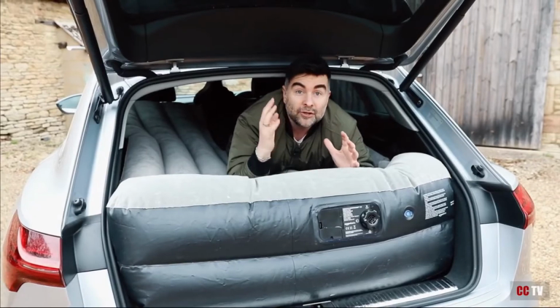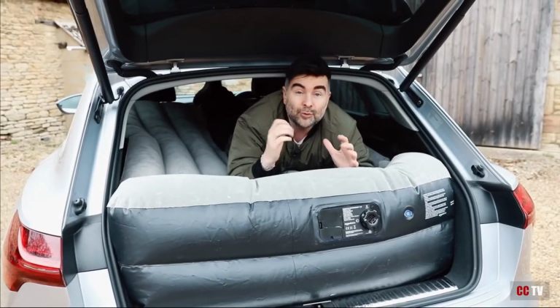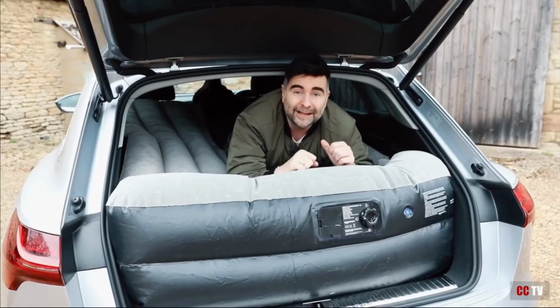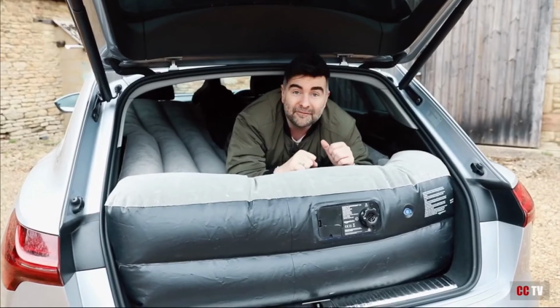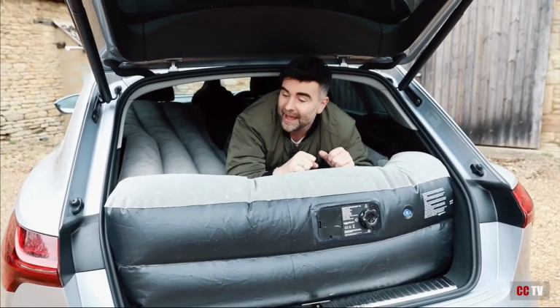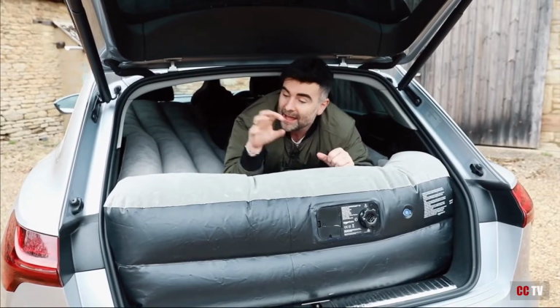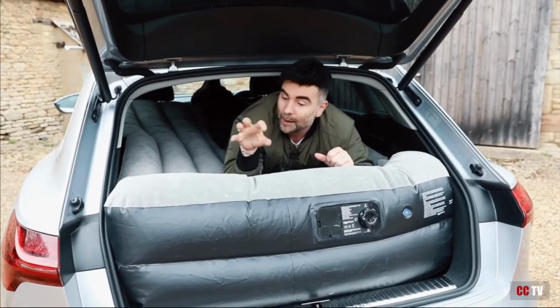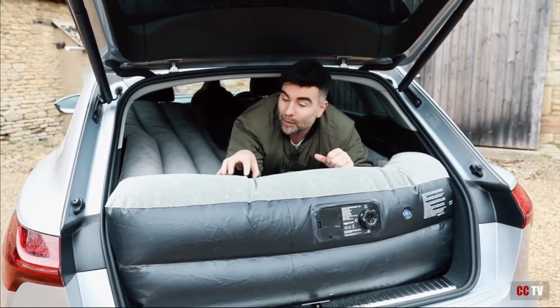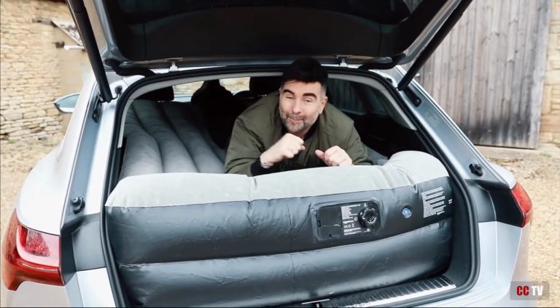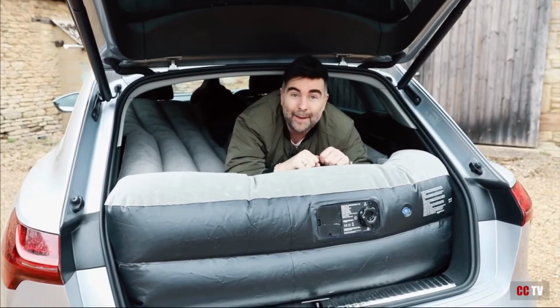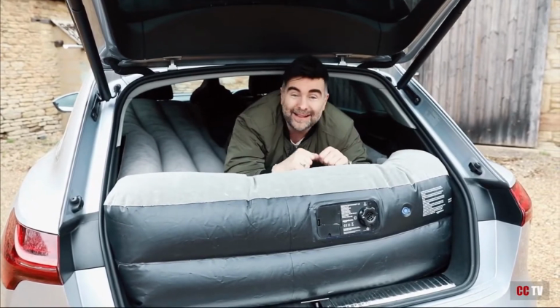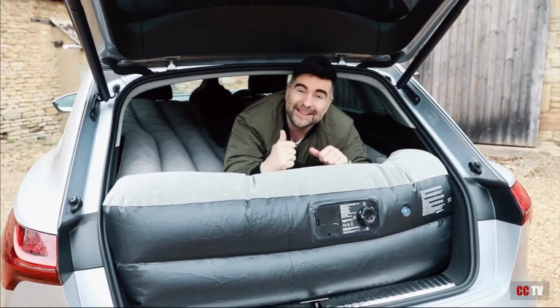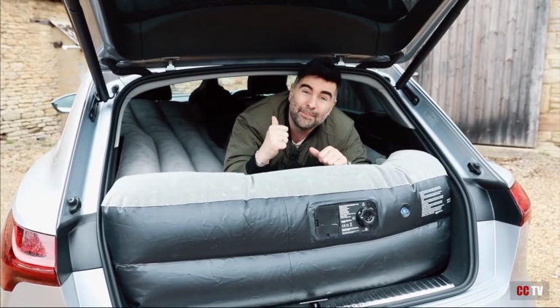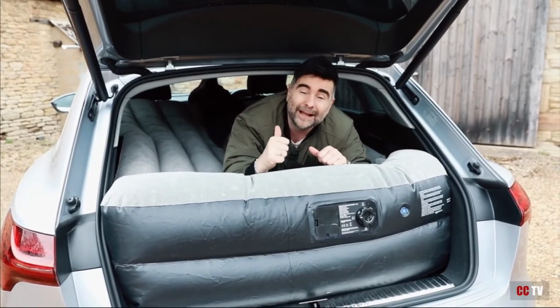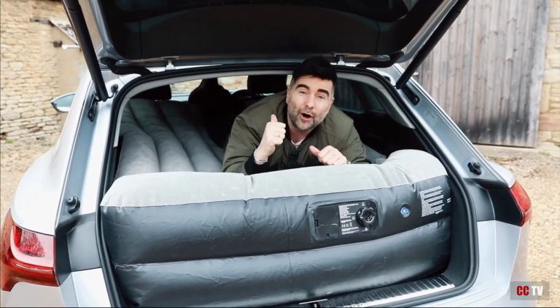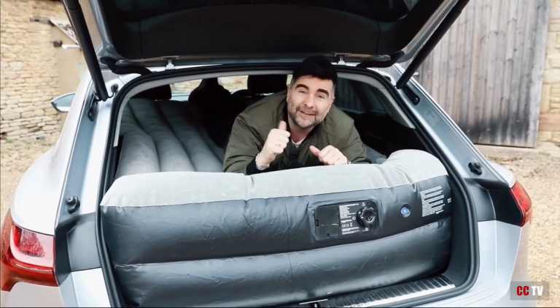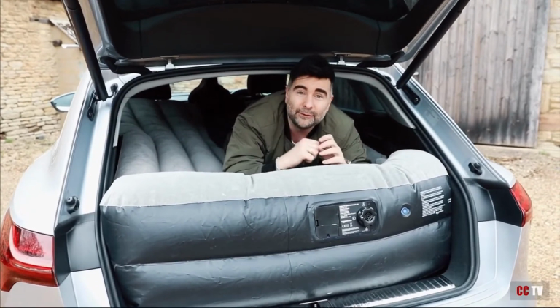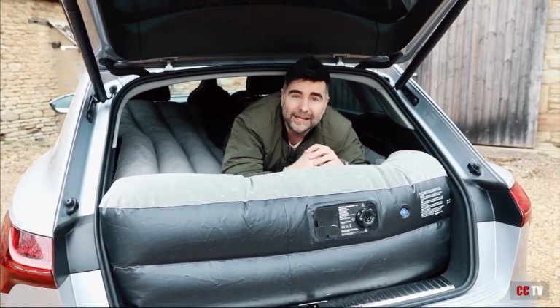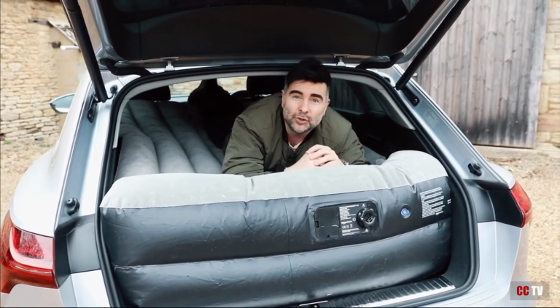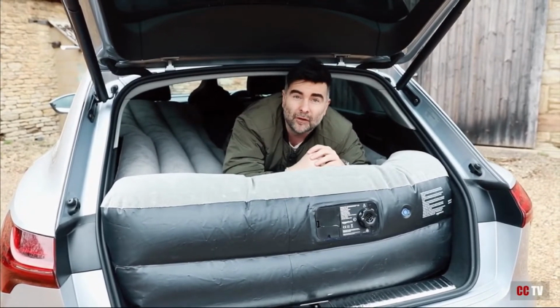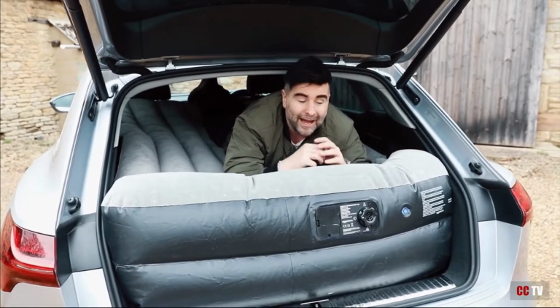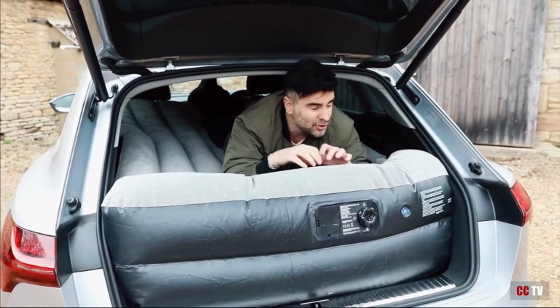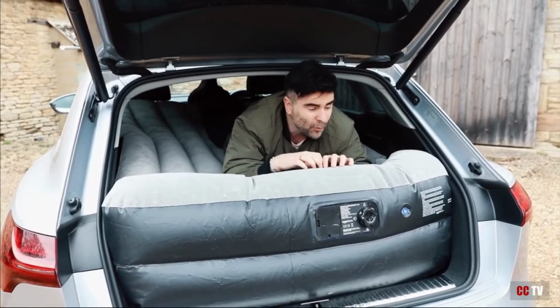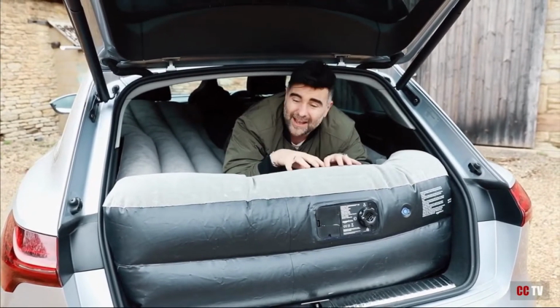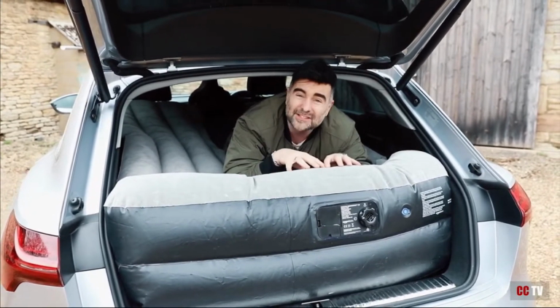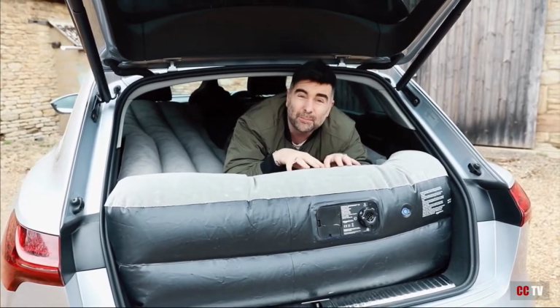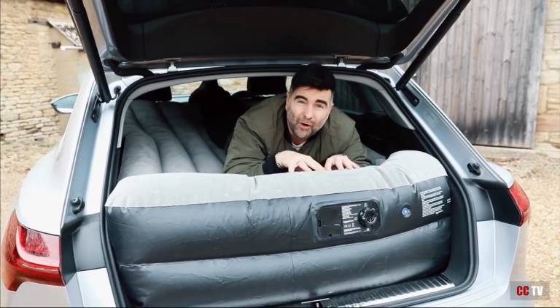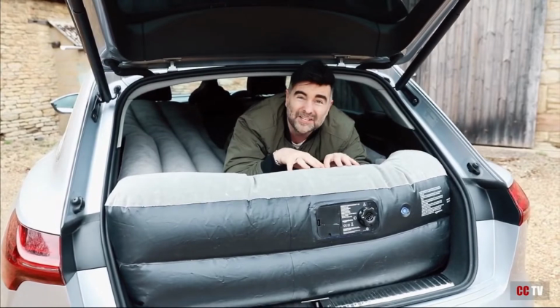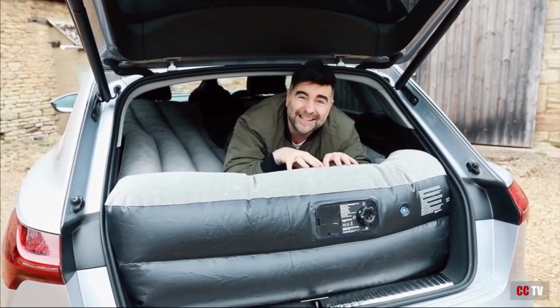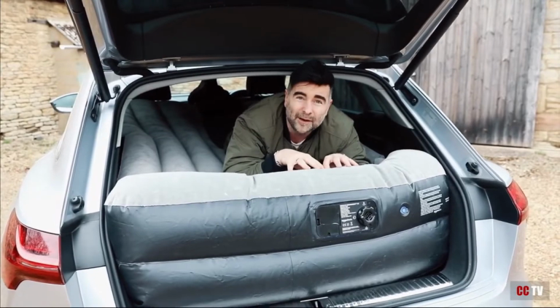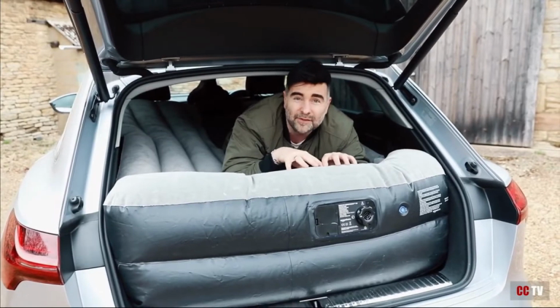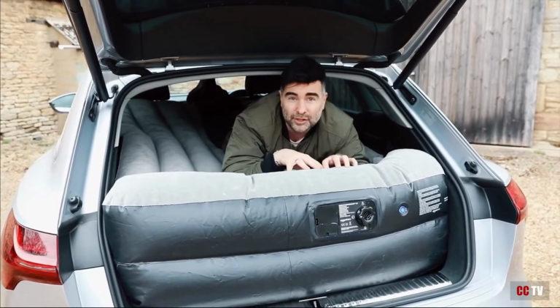You can fit a blow-up airbed in the back of an Audi e-tron. And do you know what? It is surprisingly comfy too.